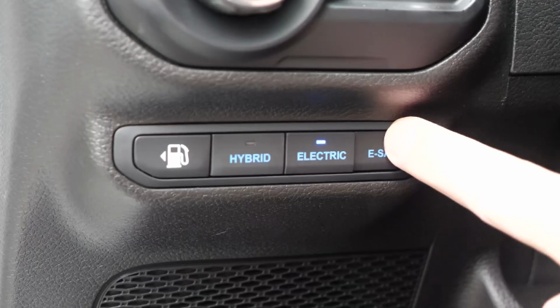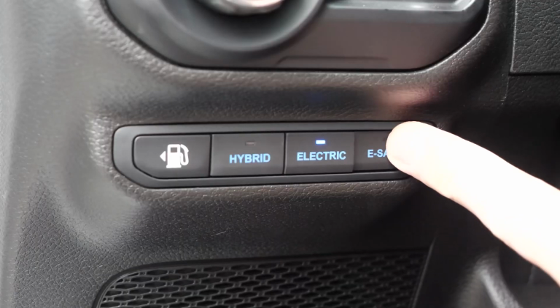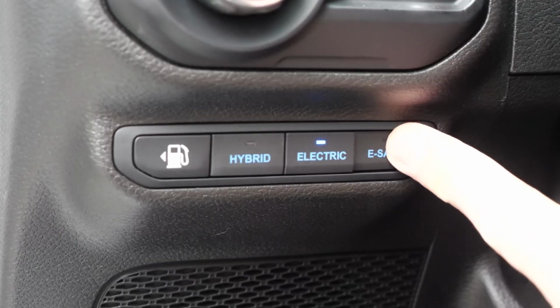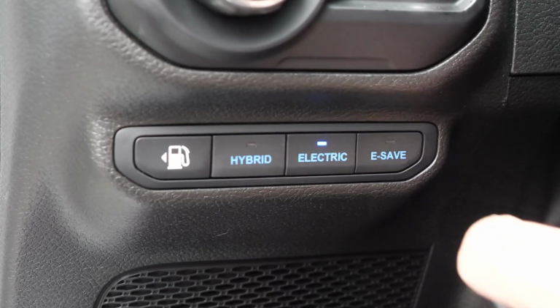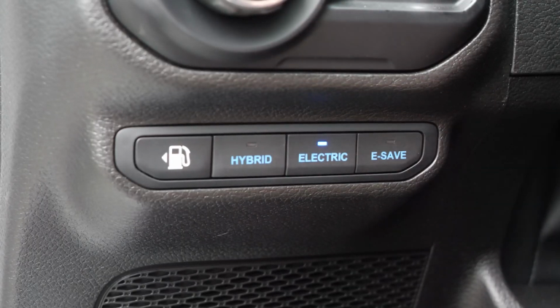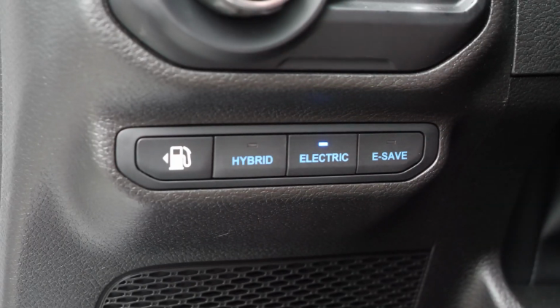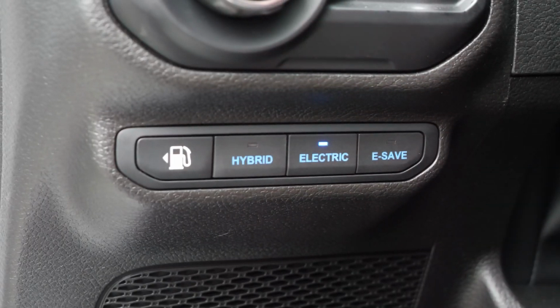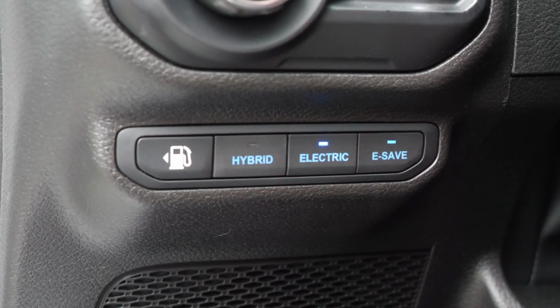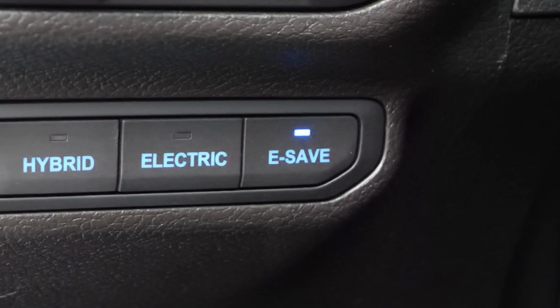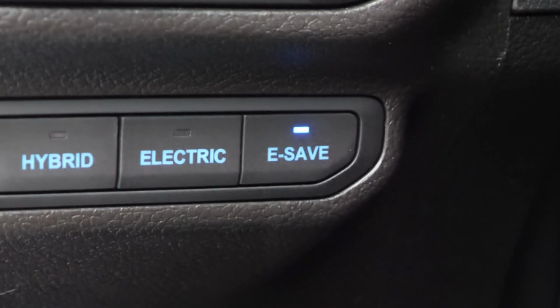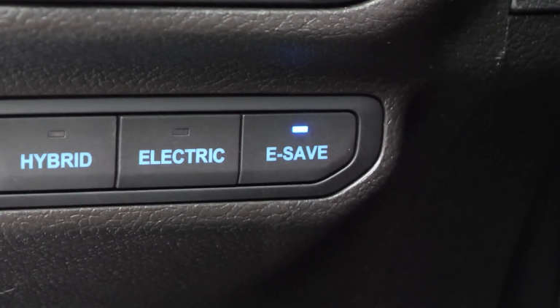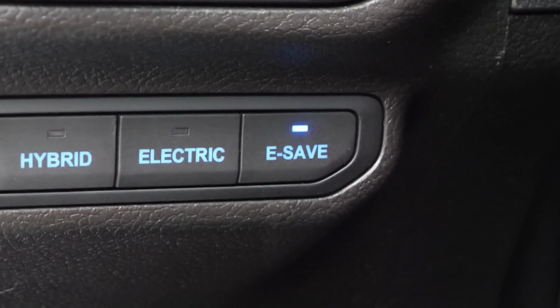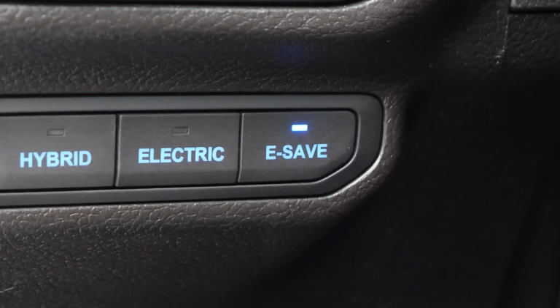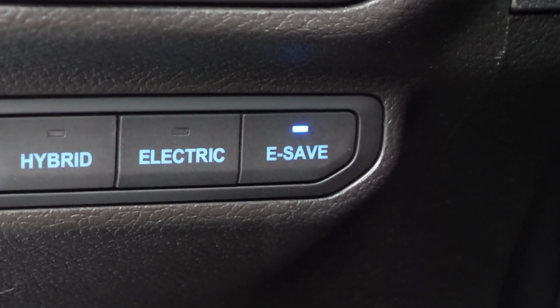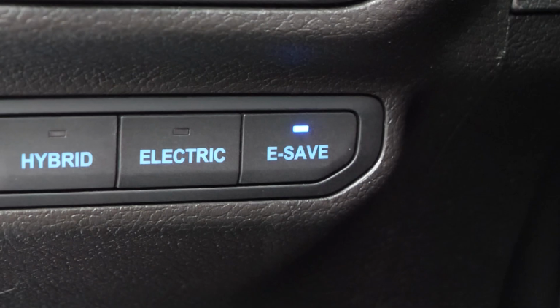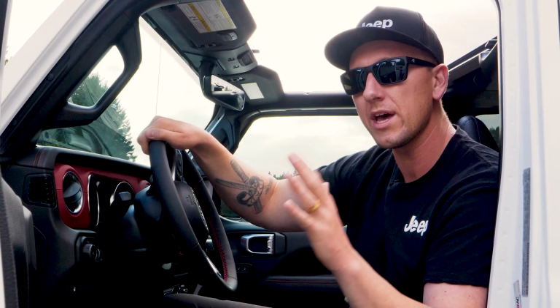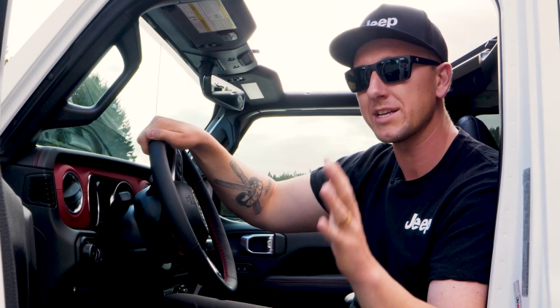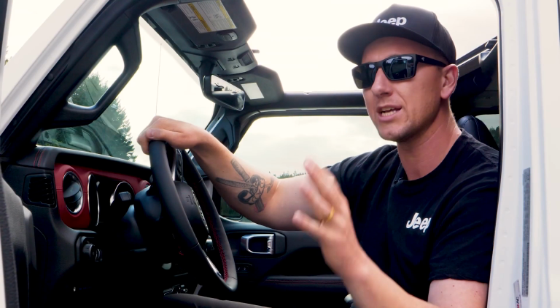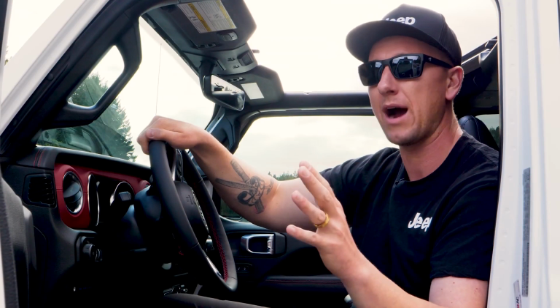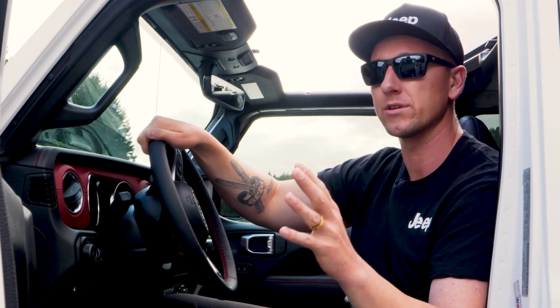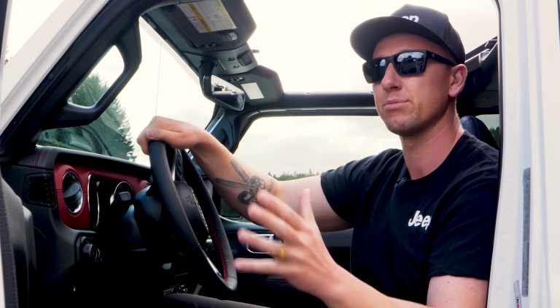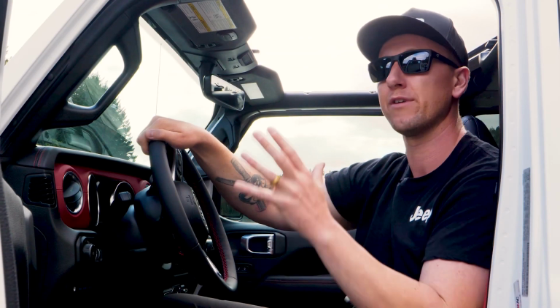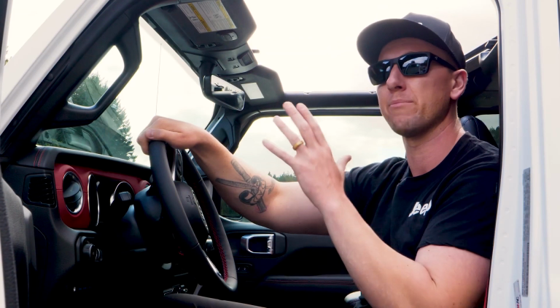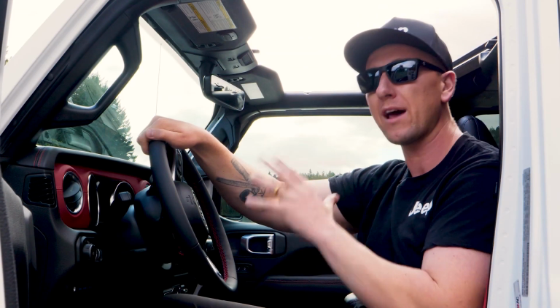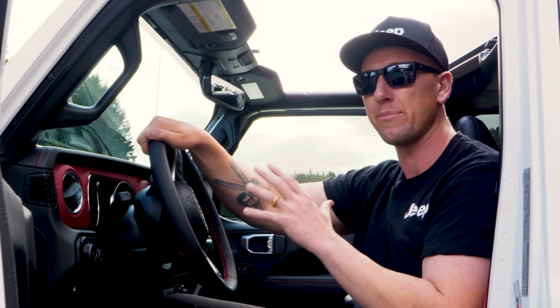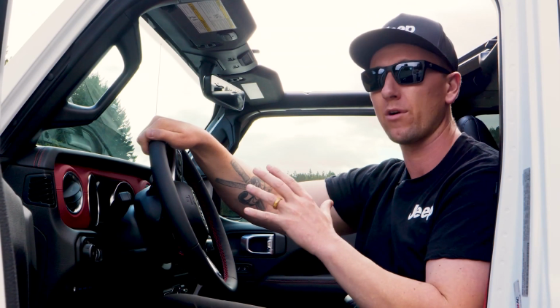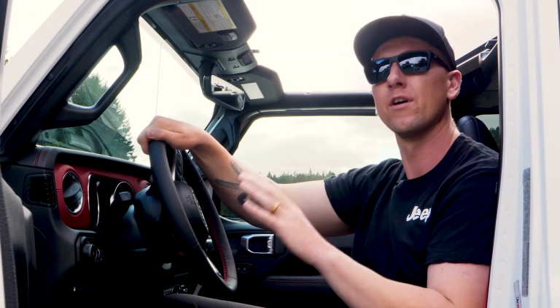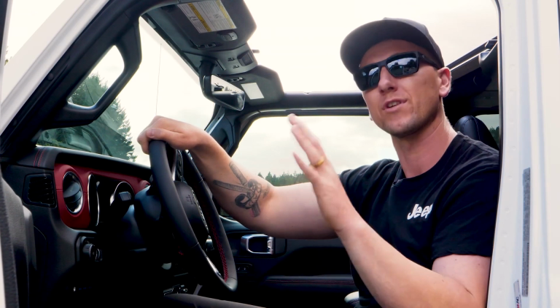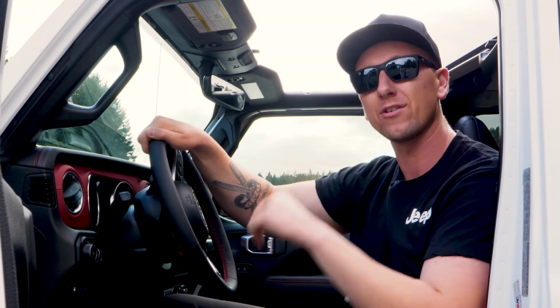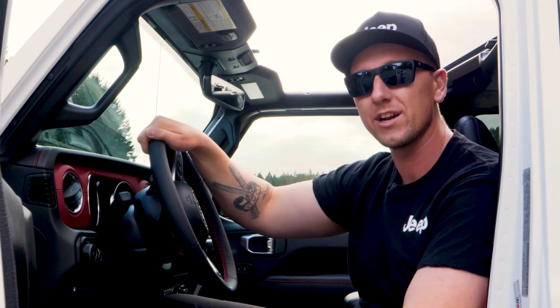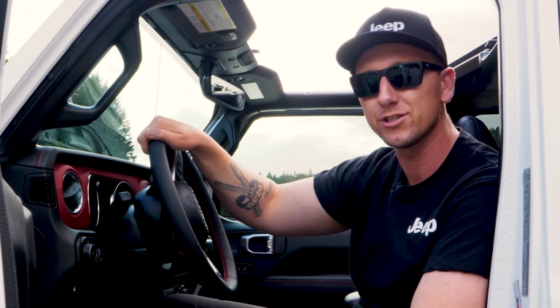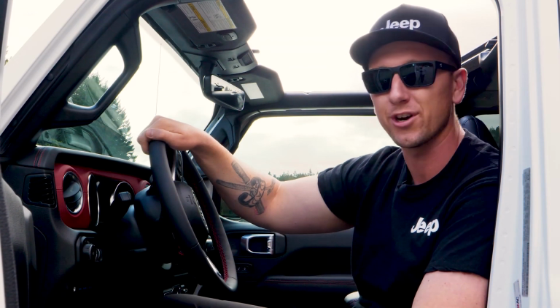Last but not least, we have E-Save. This operates solely on gas power to preserve your battery power for later on in your journey.